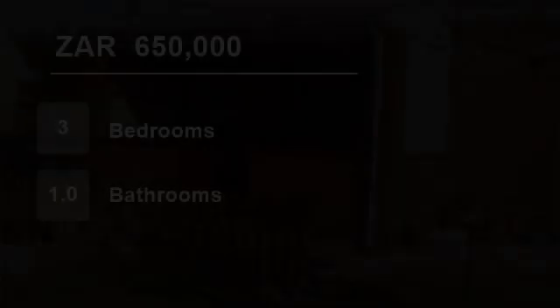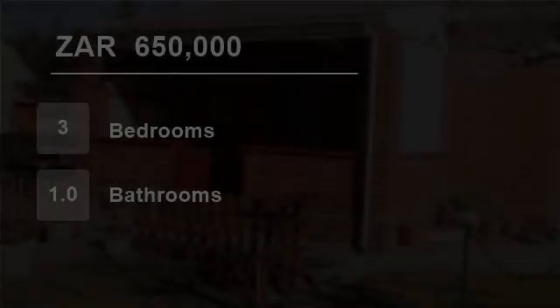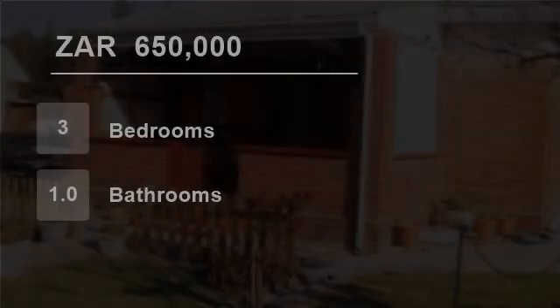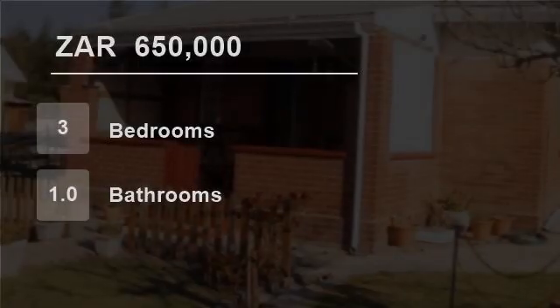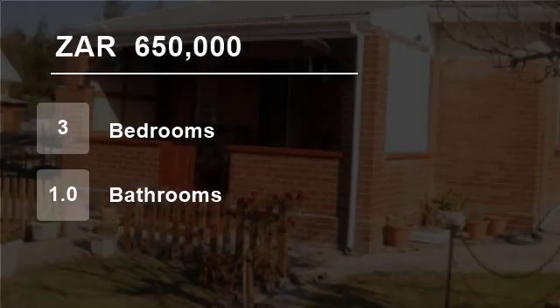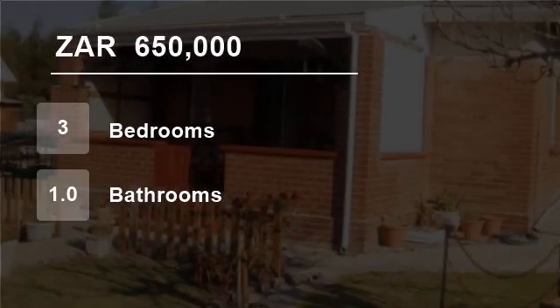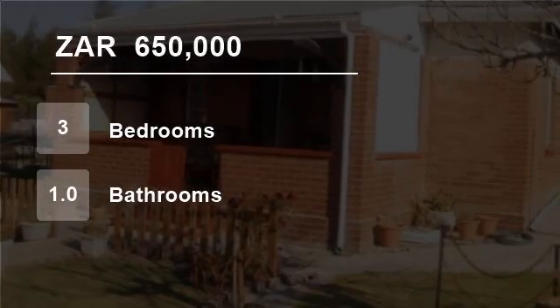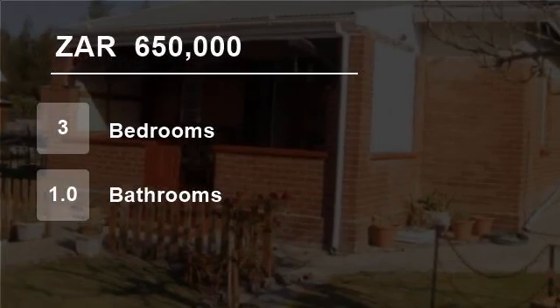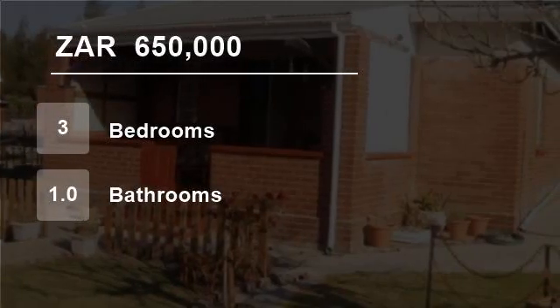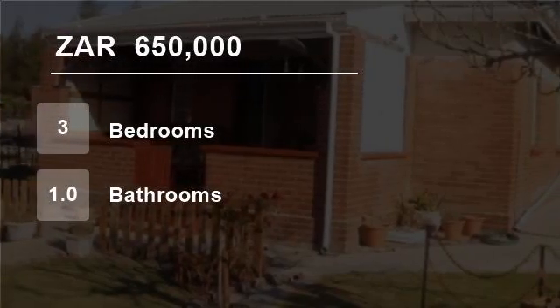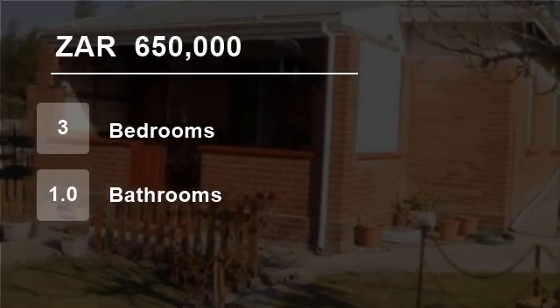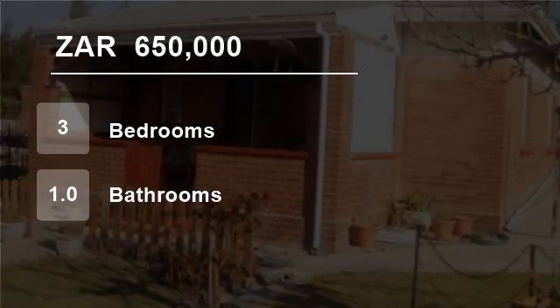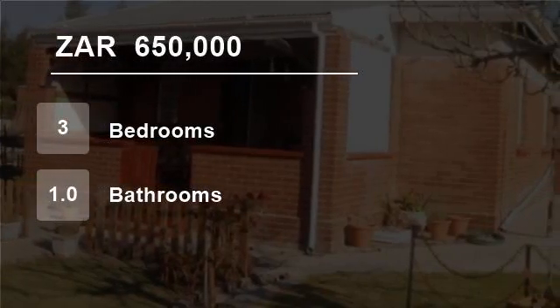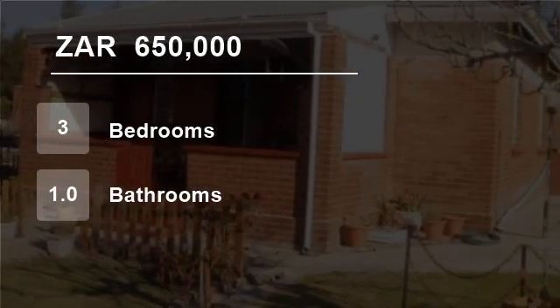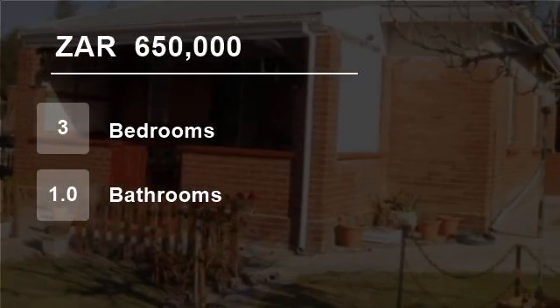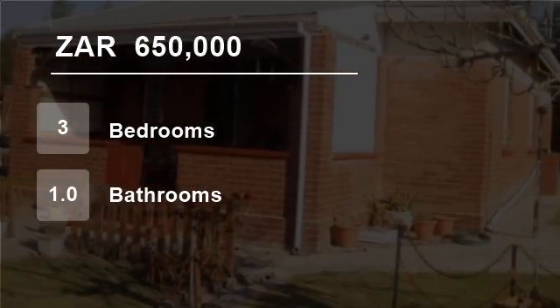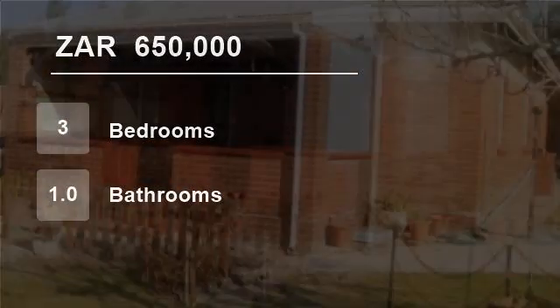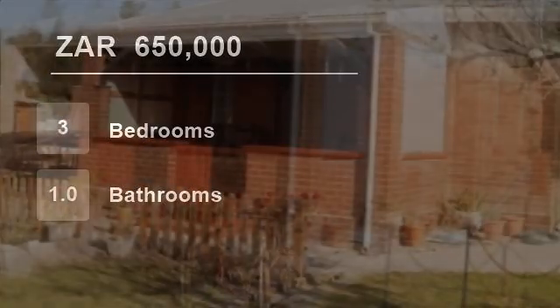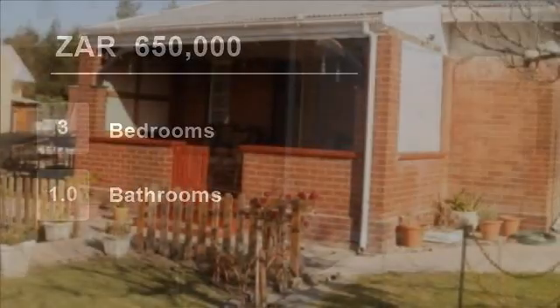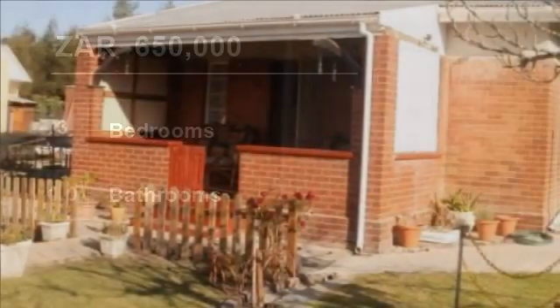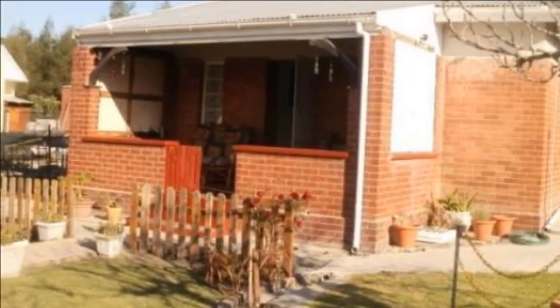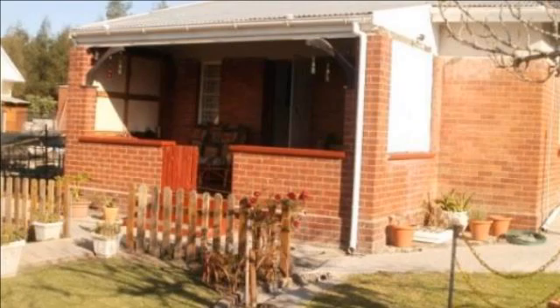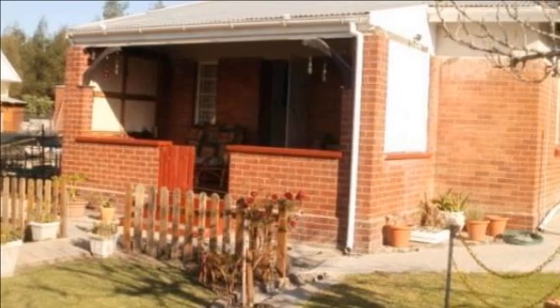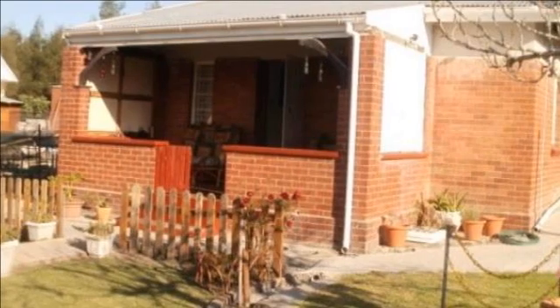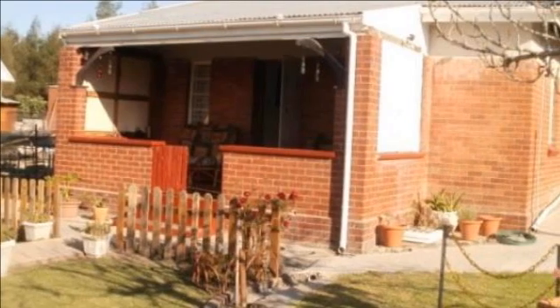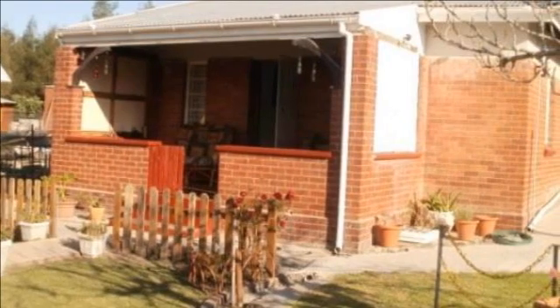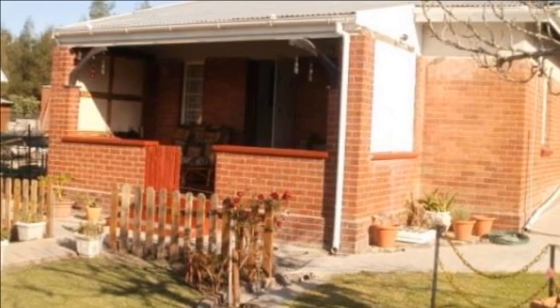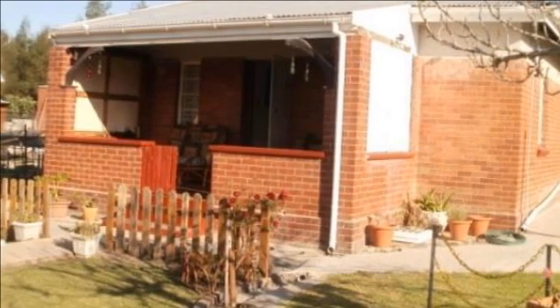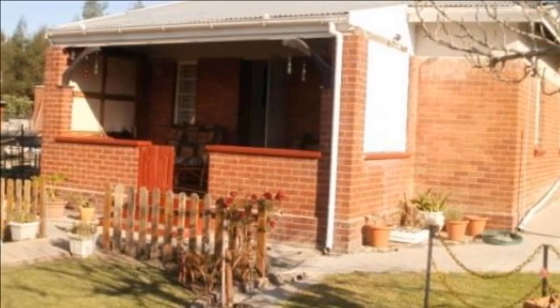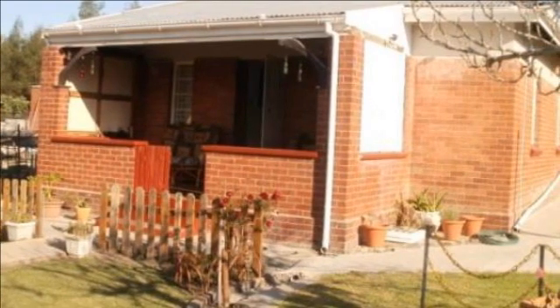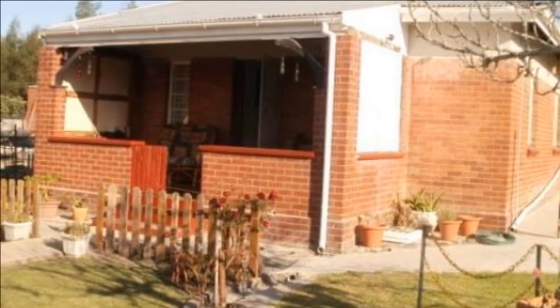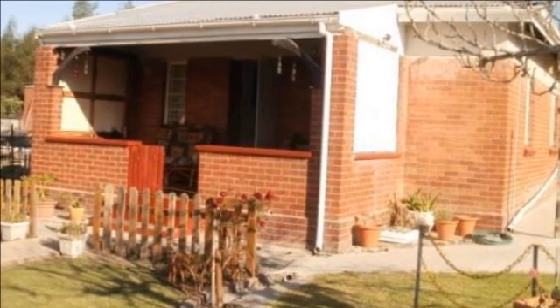Welcome to this three-bedroom house for sale in Berlin, East London, South Africa, for R650,000.